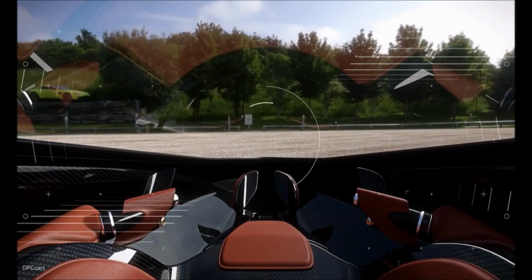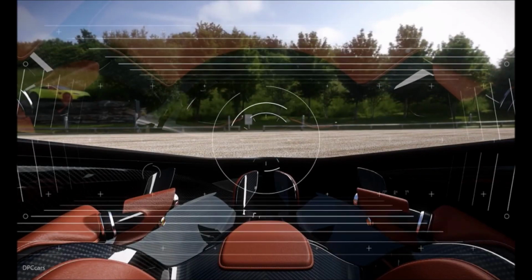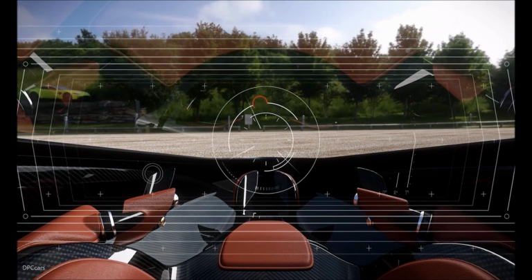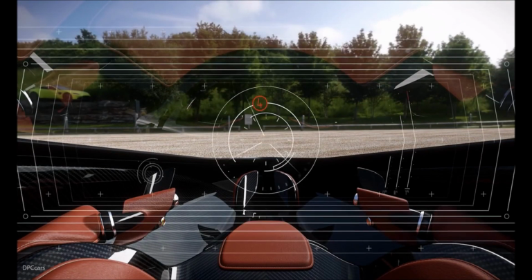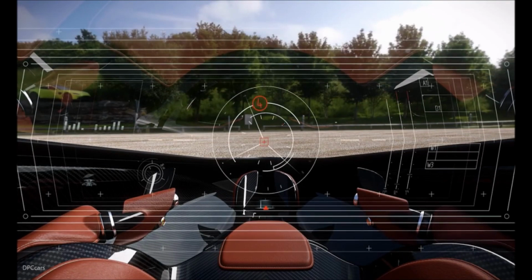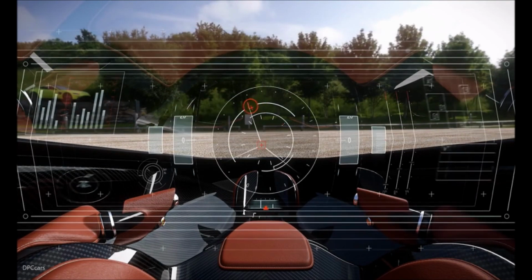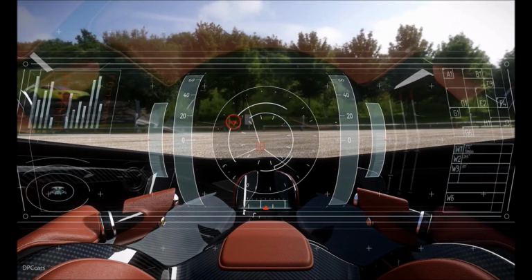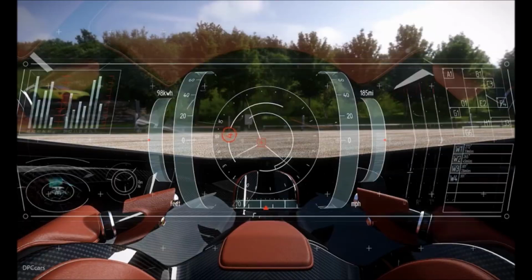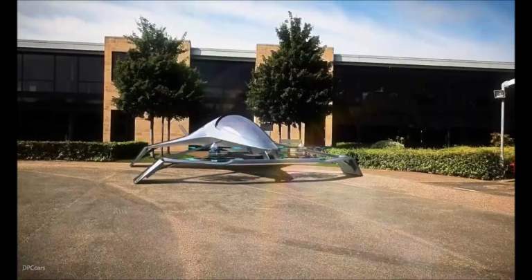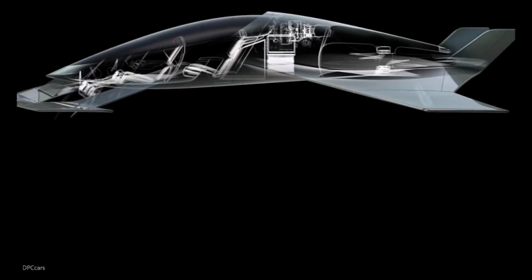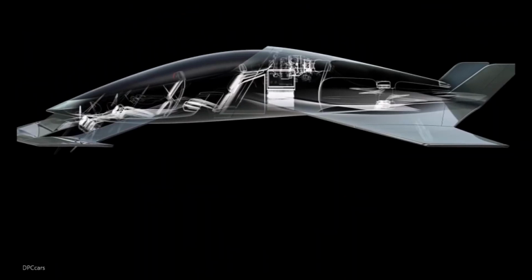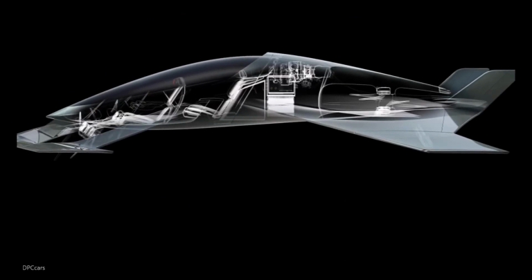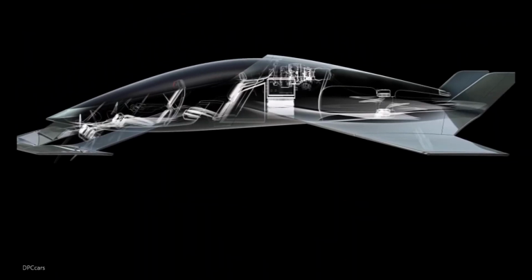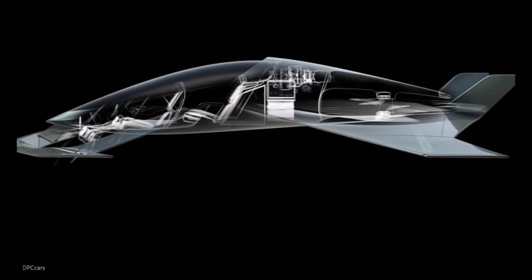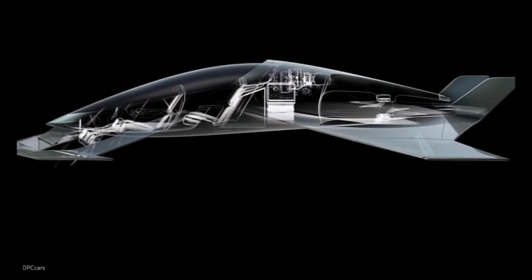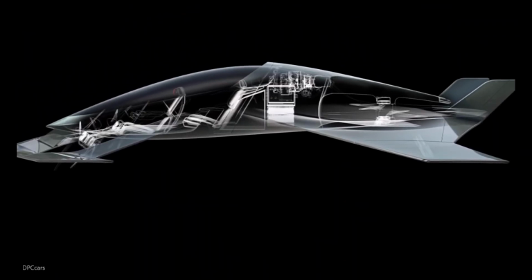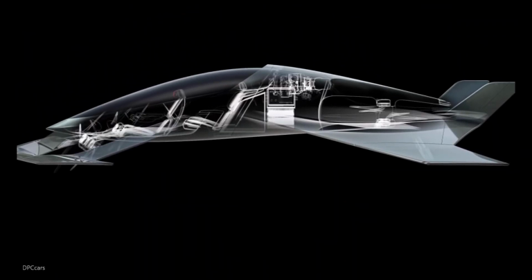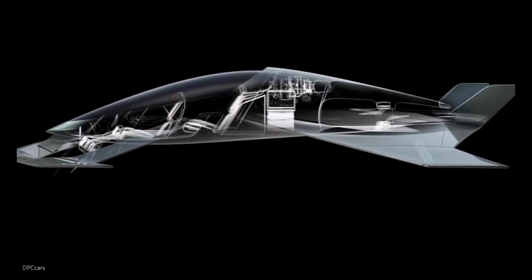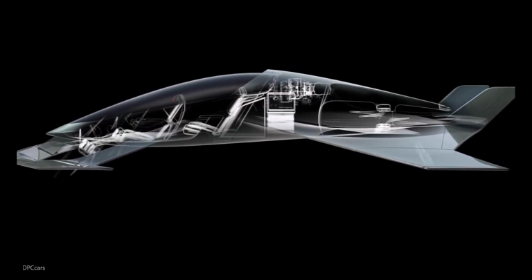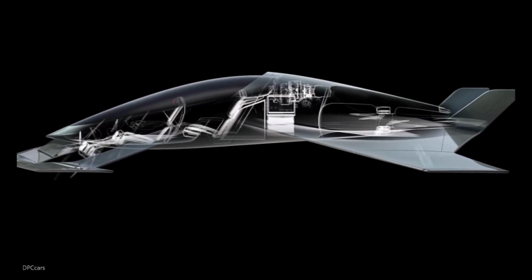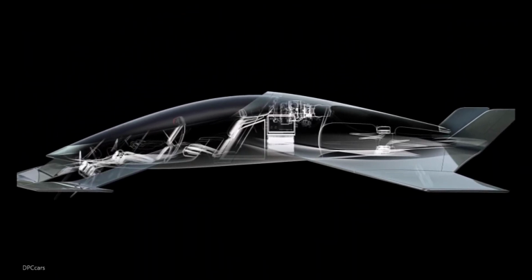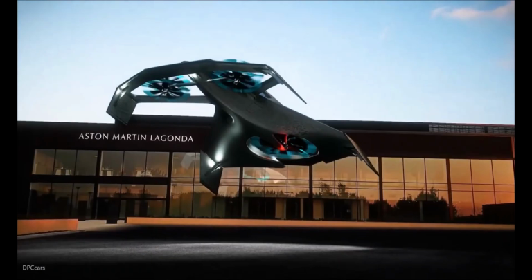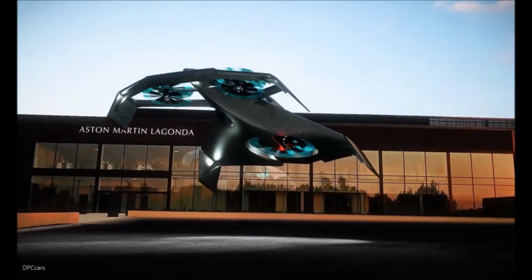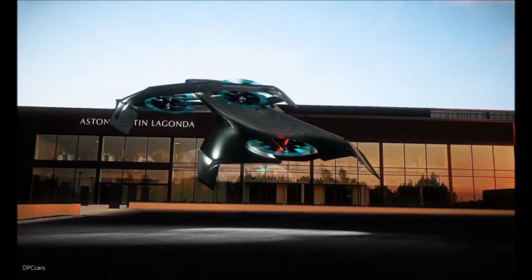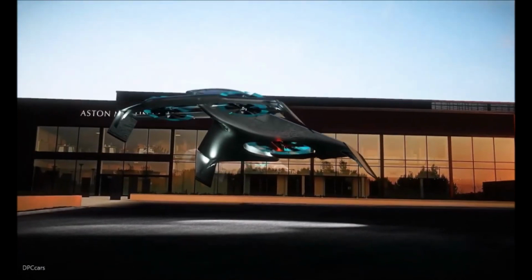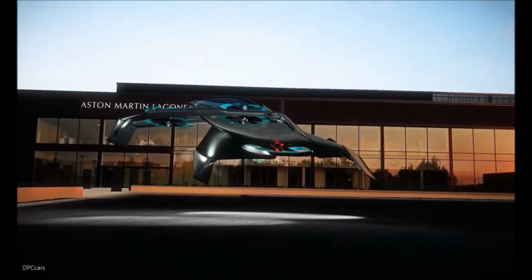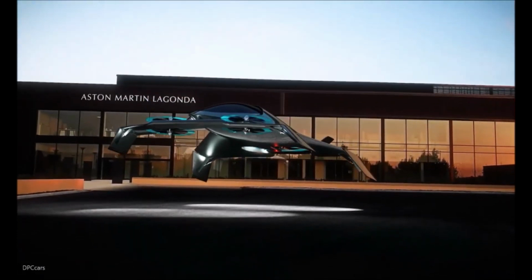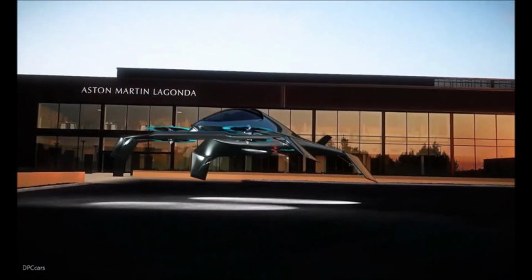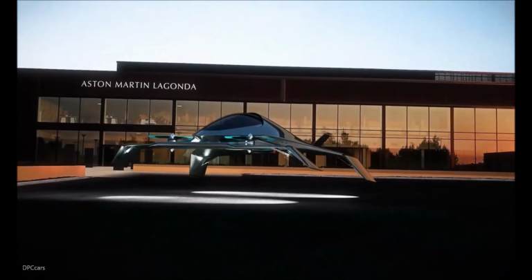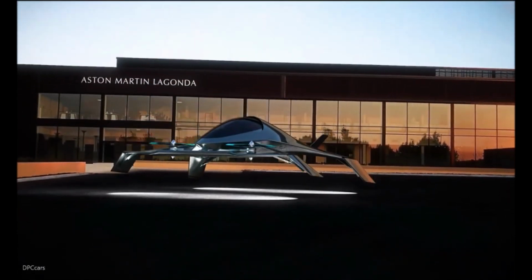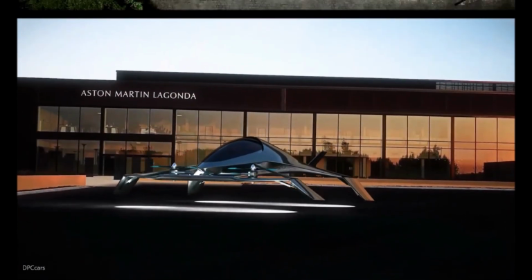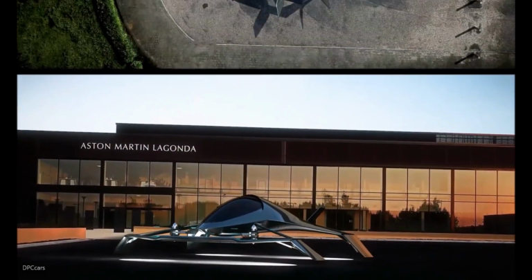With its futuristic design and advanced capabilities, the Volante Vision Concept represents a bold step toward redefining mobility for a connected and sustainable future.